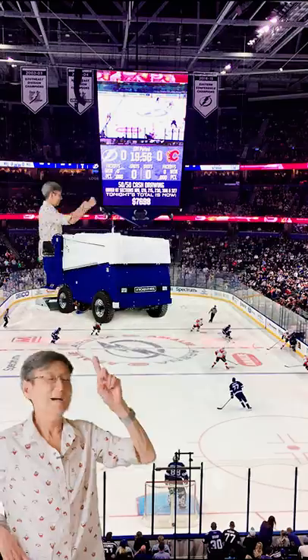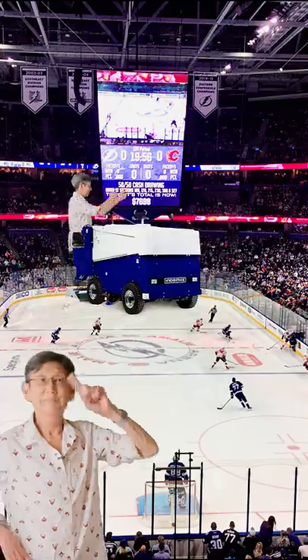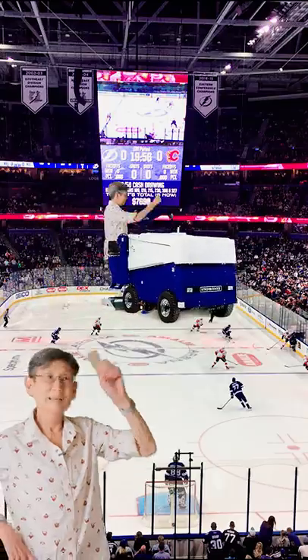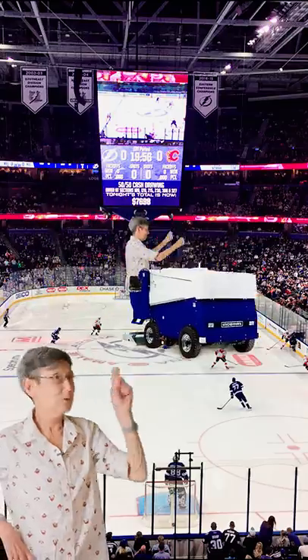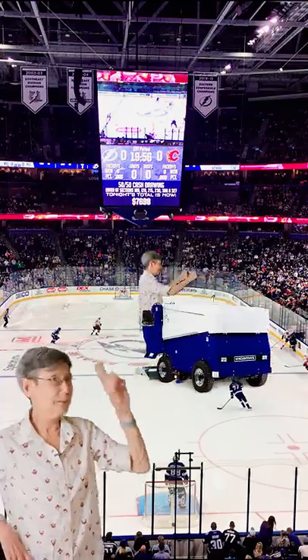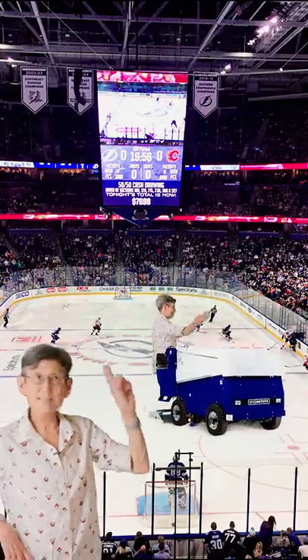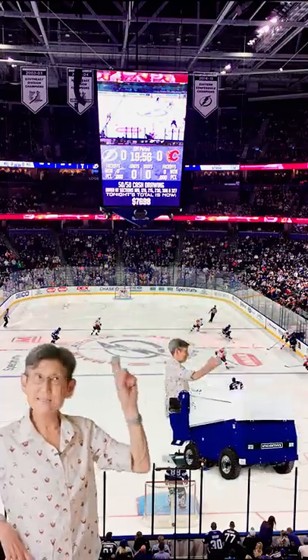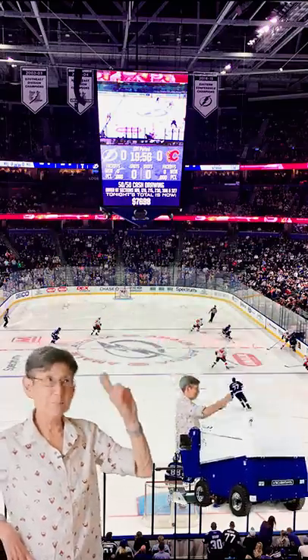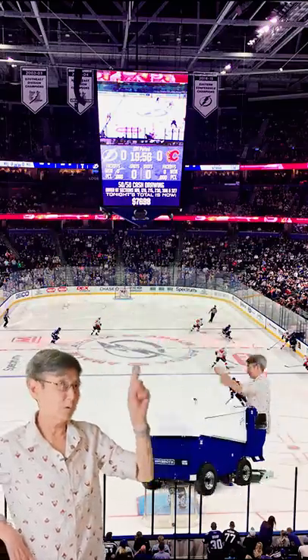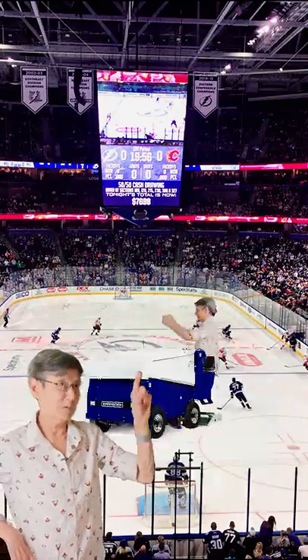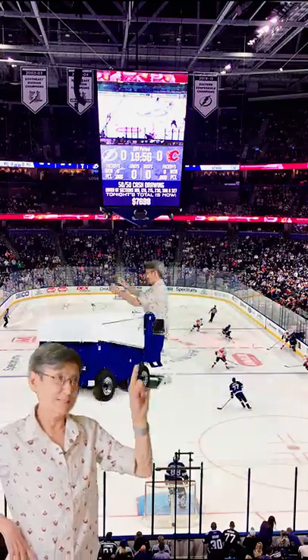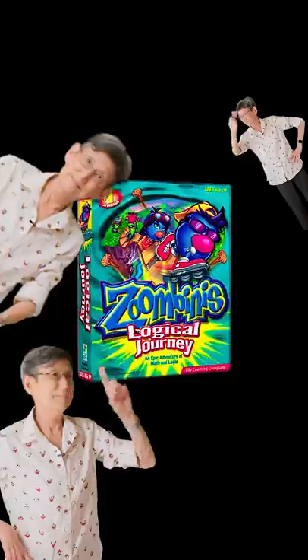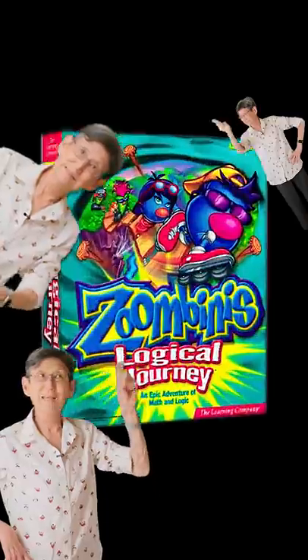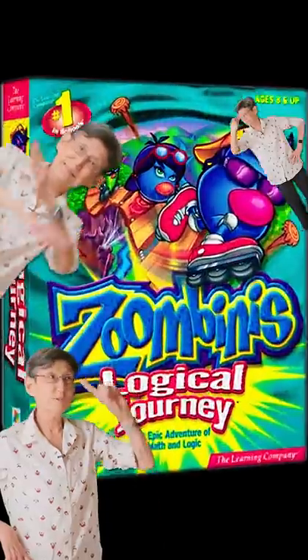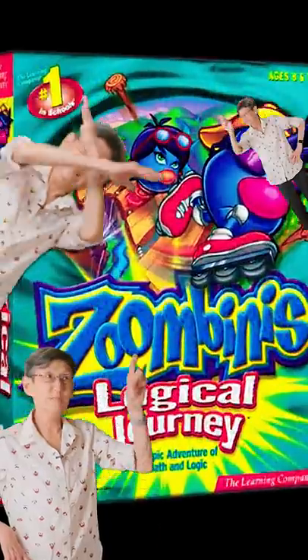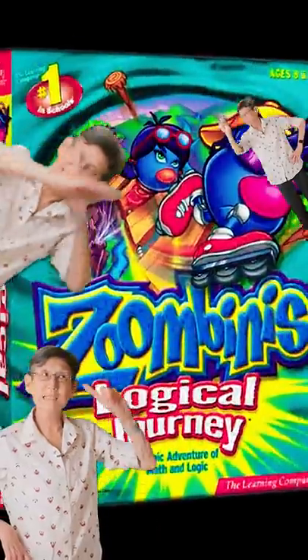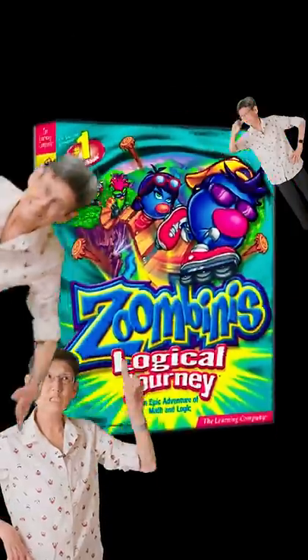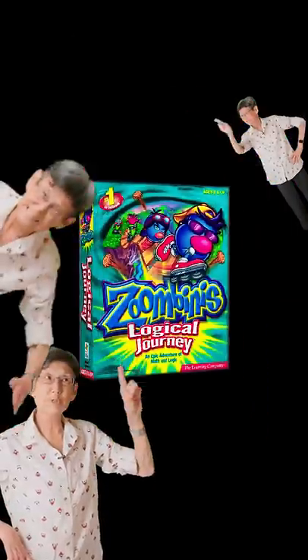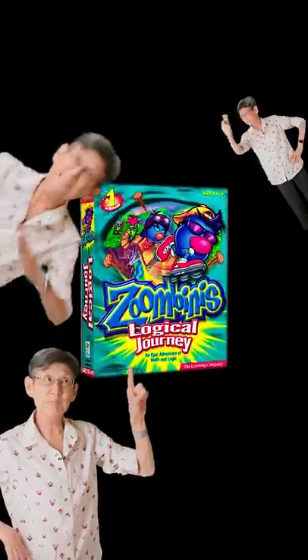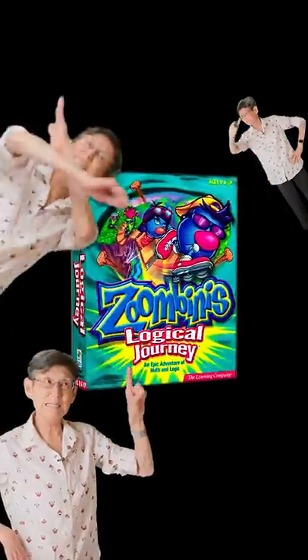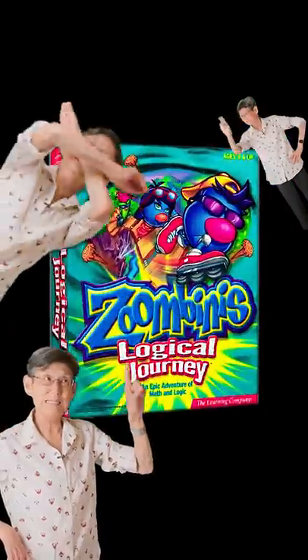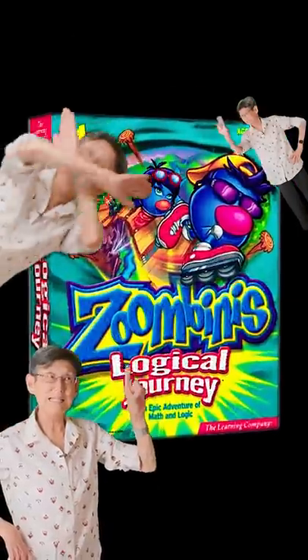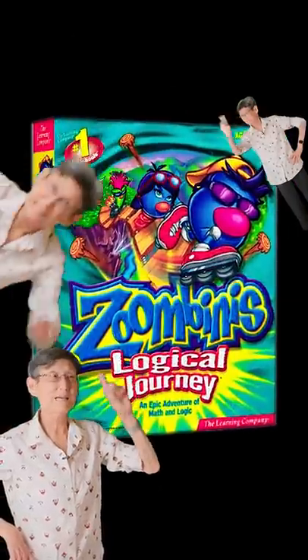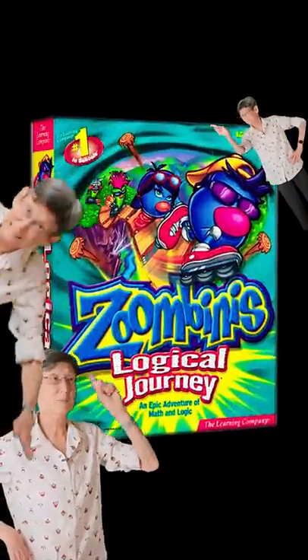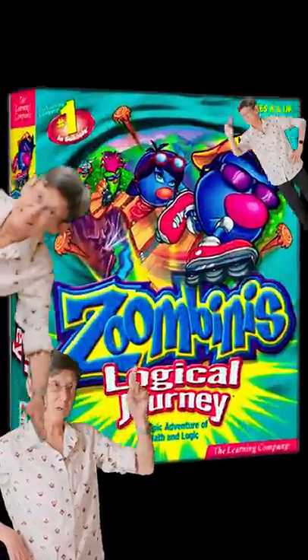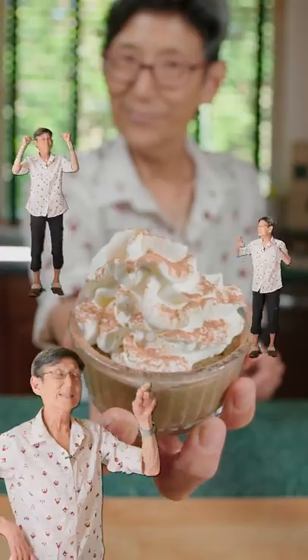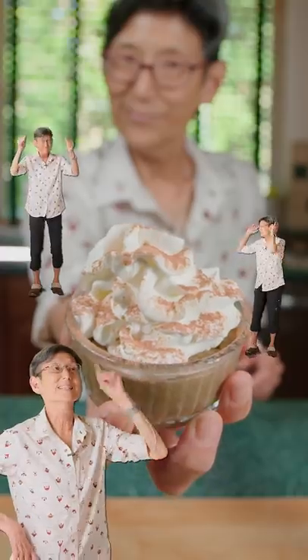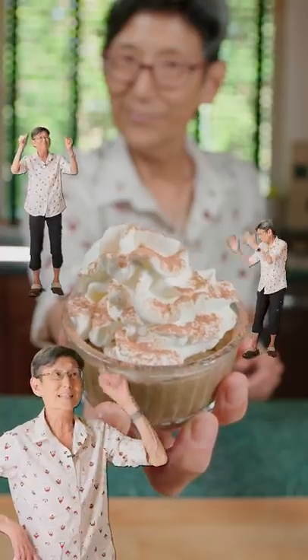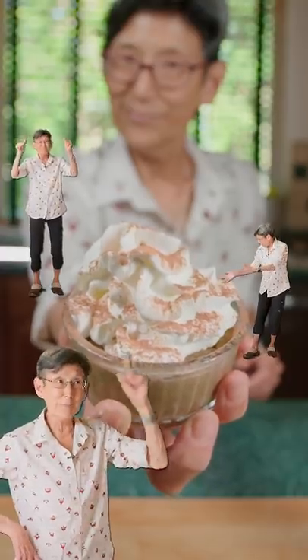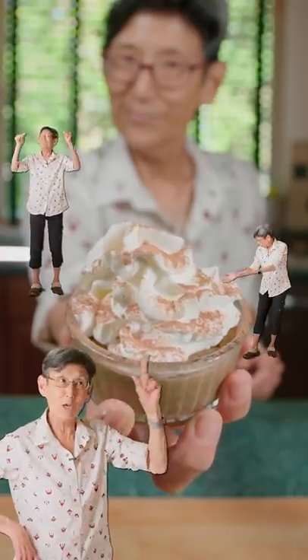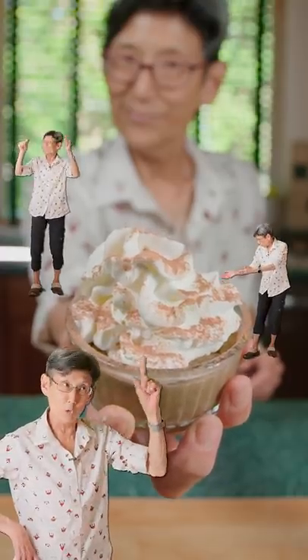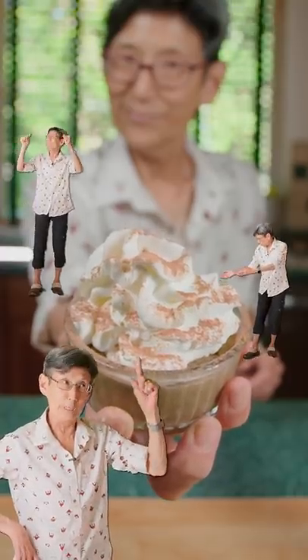I'm not talking Zambonis. I'm not talking Zumbinis. I'm talking Zabayone.